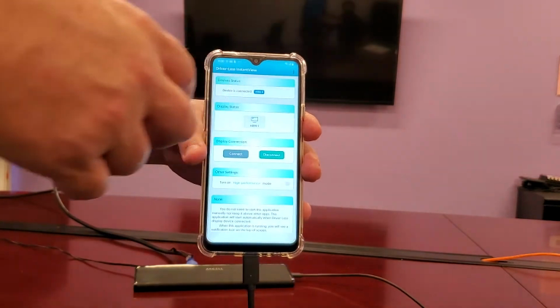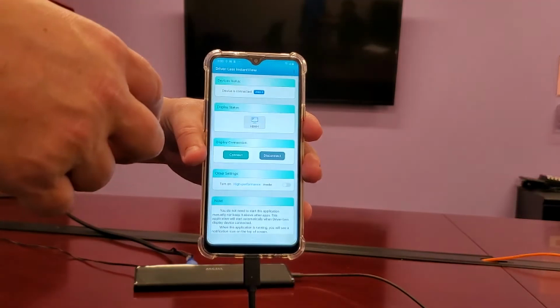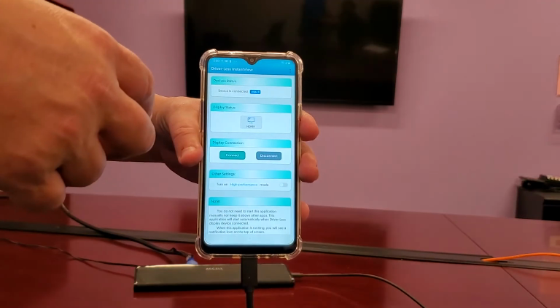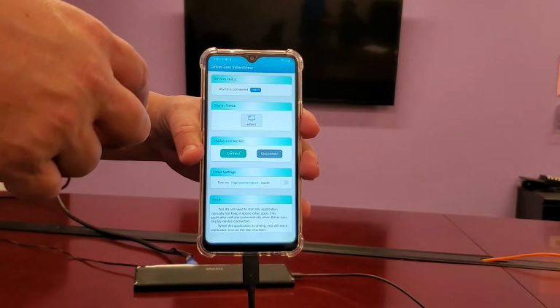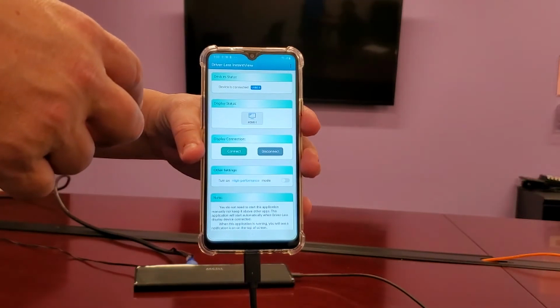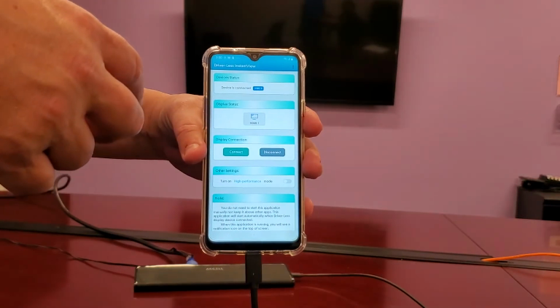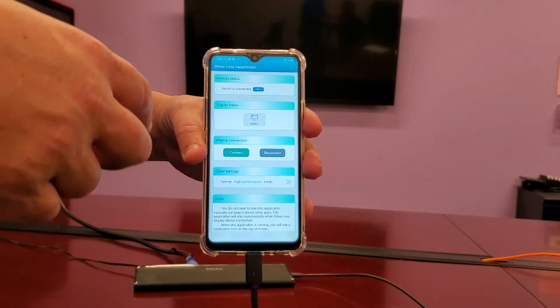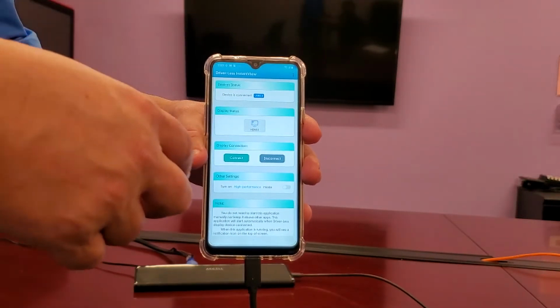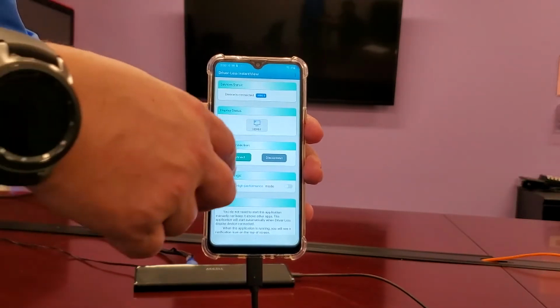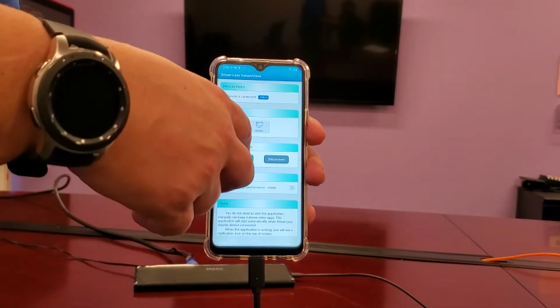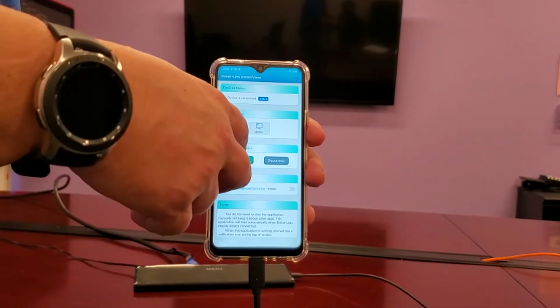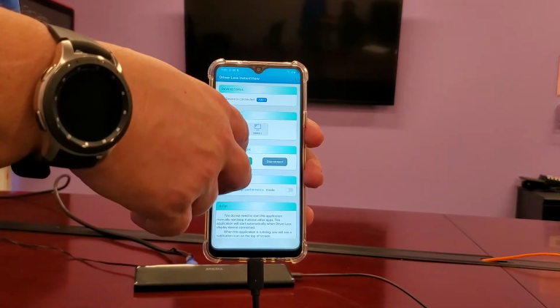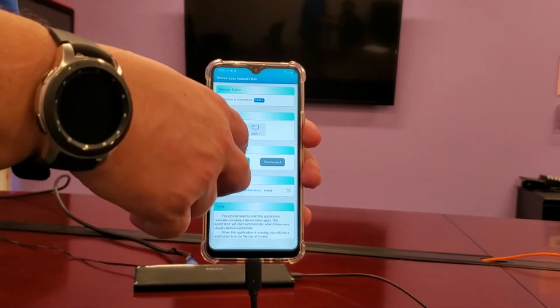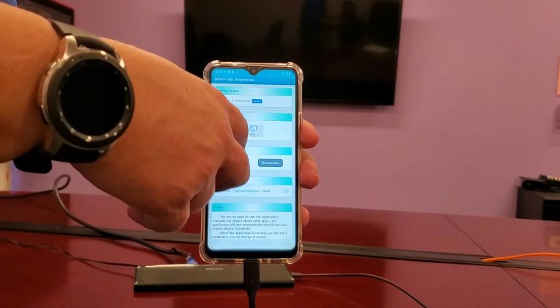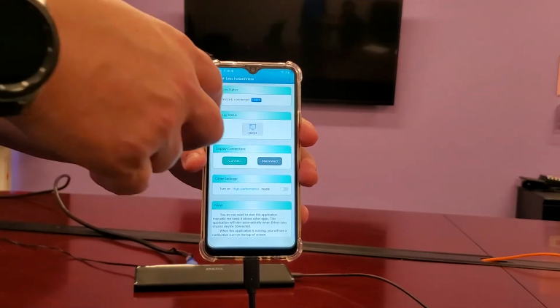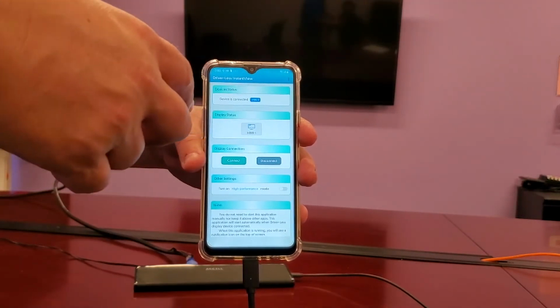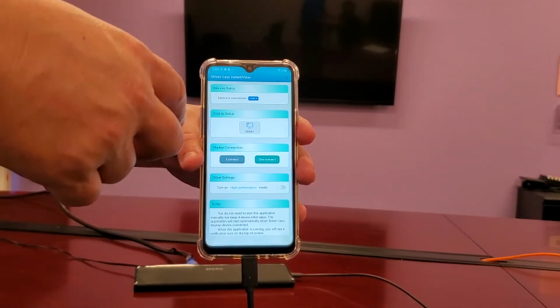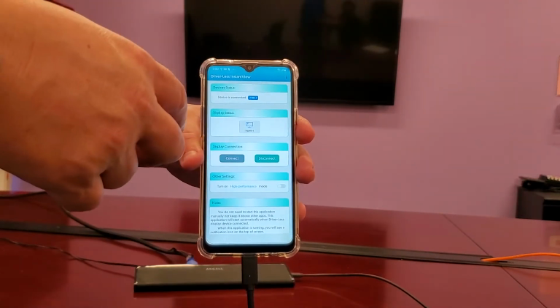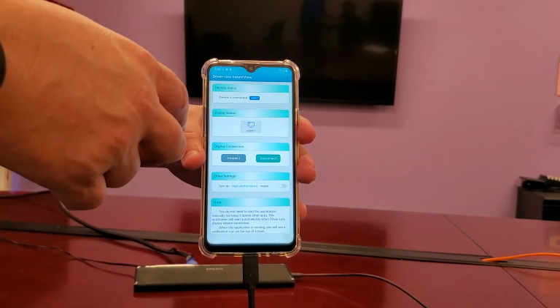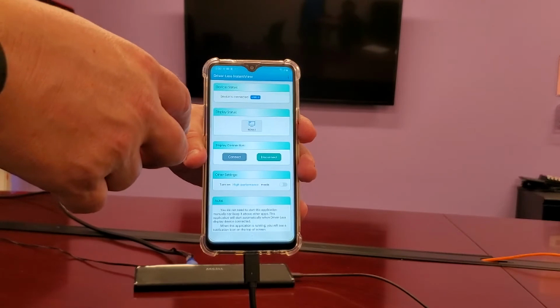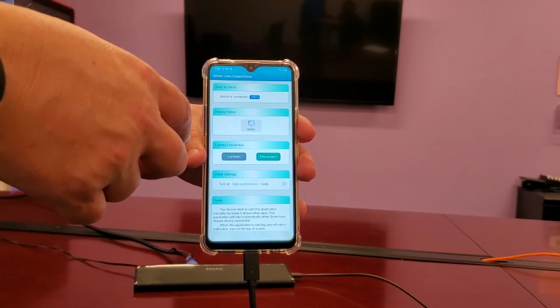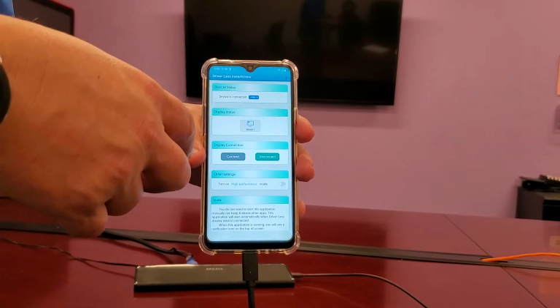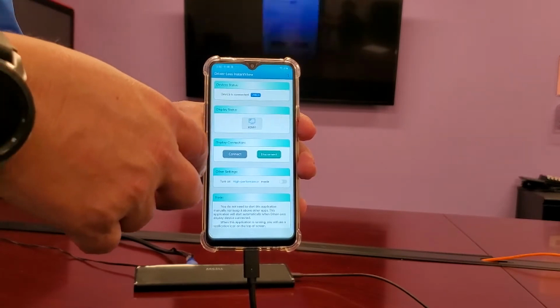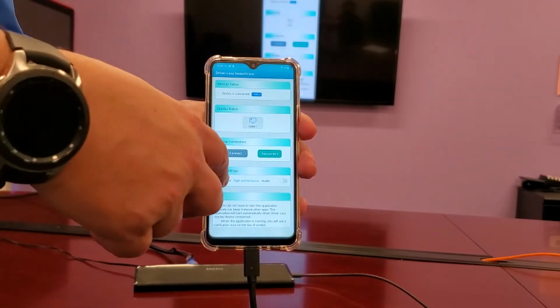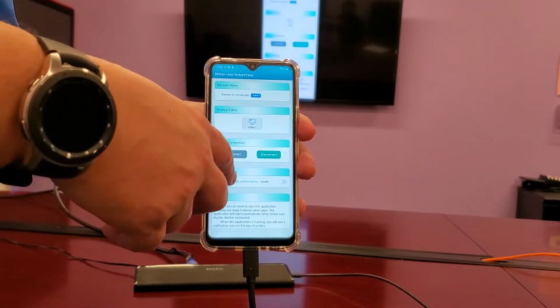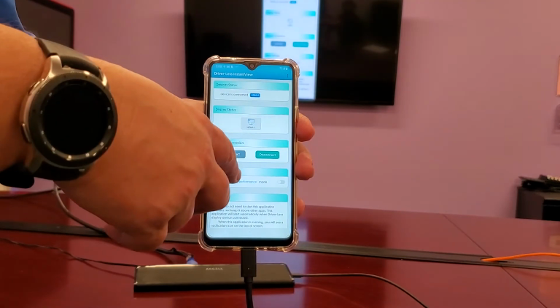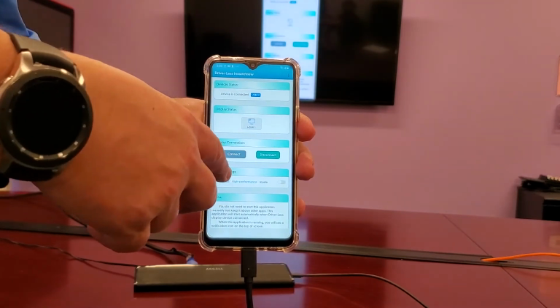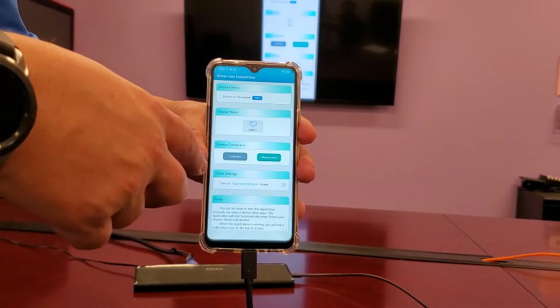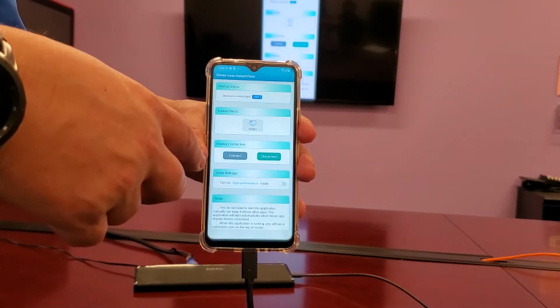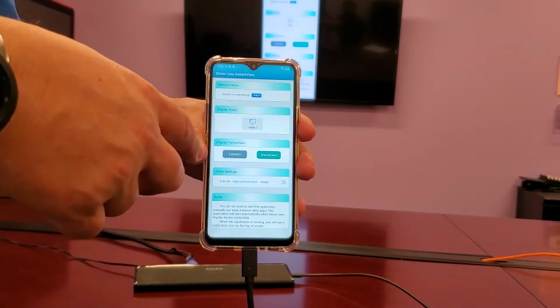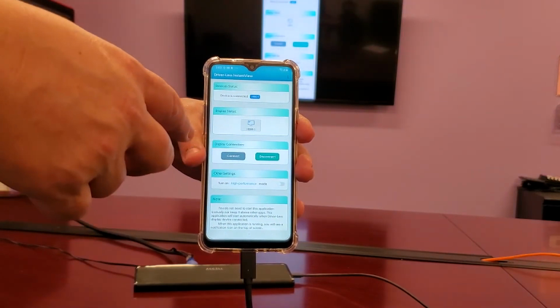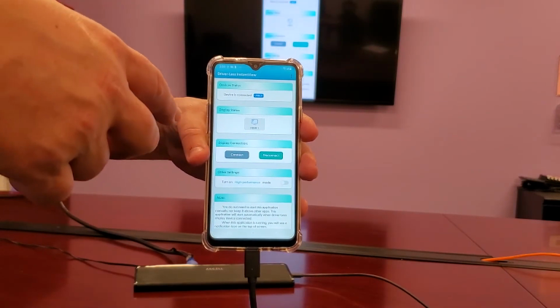If you click on Disconnect, your screen sharing will terminate. Then you're going to tap on Connect again, and your screen will come back up.